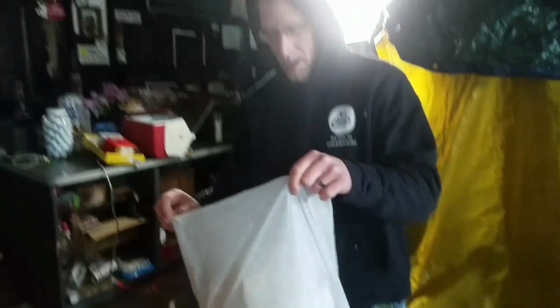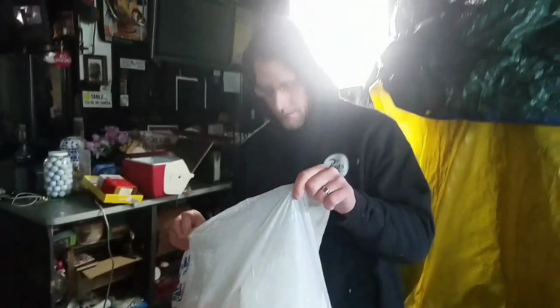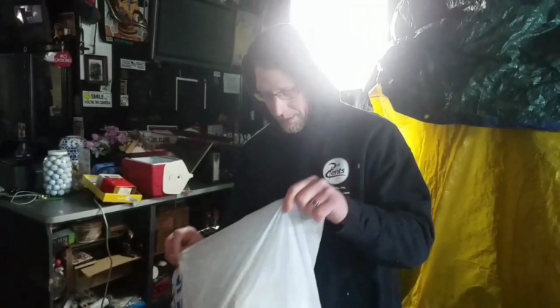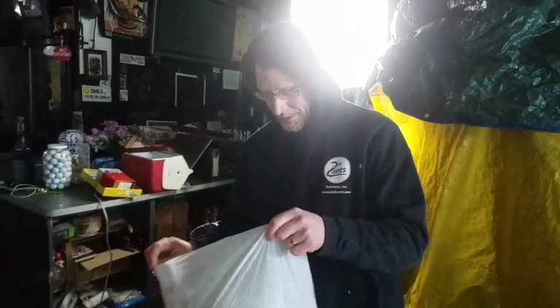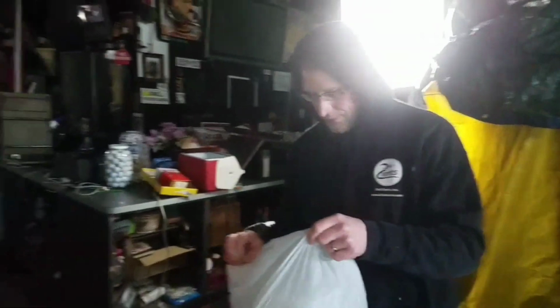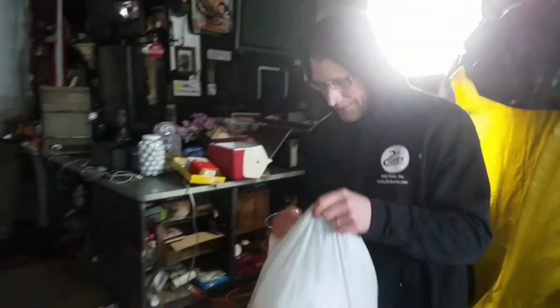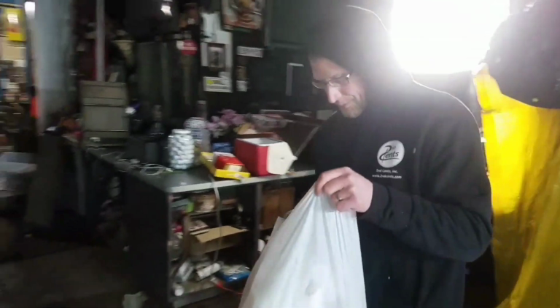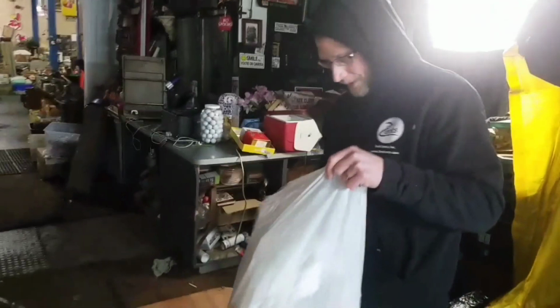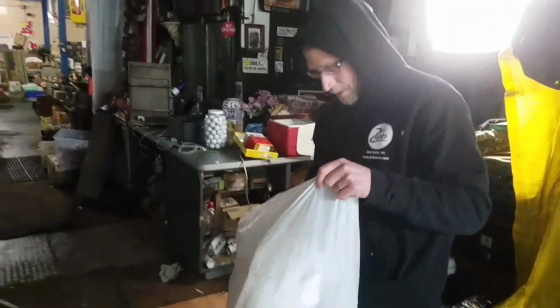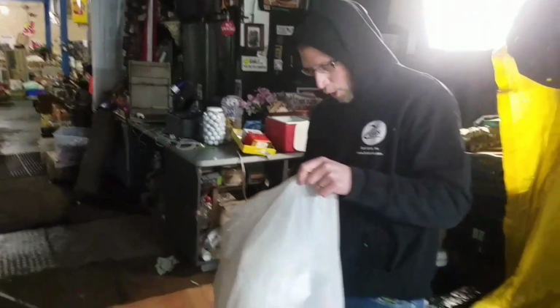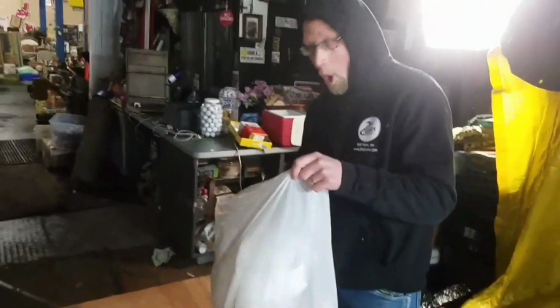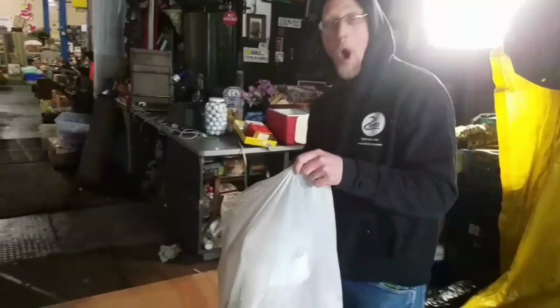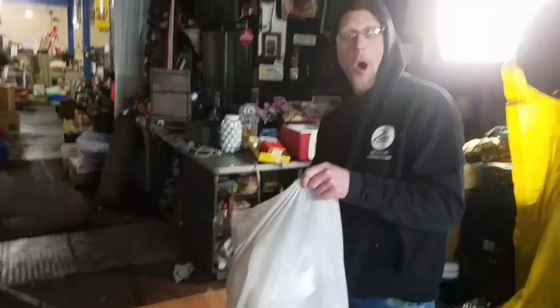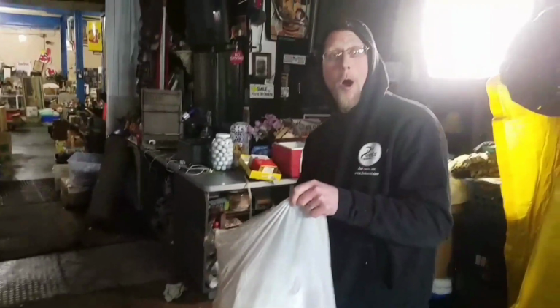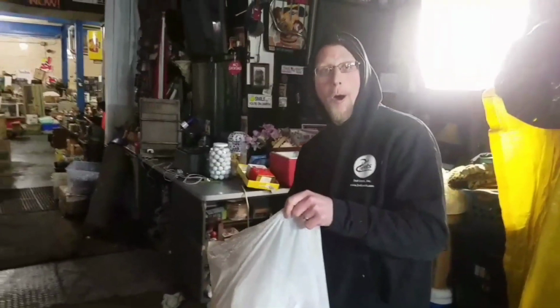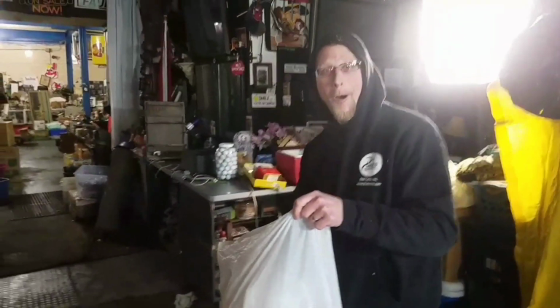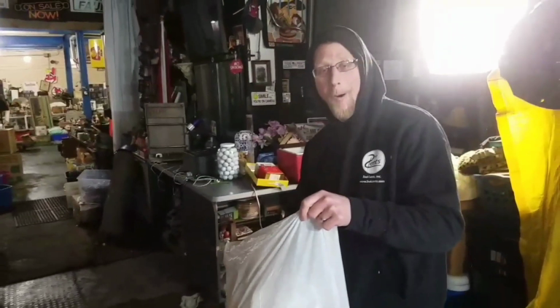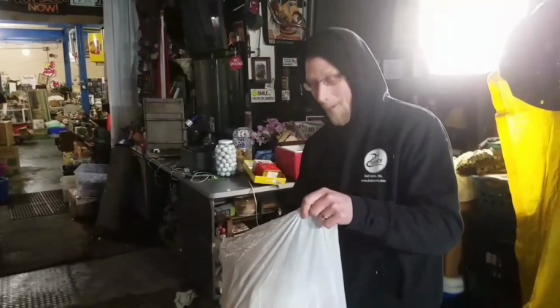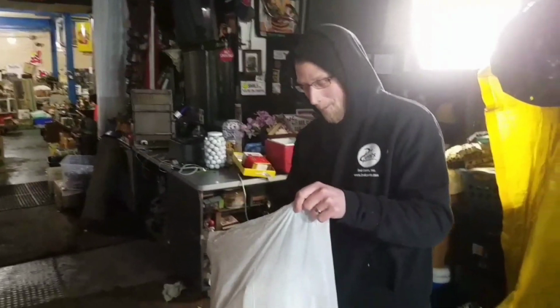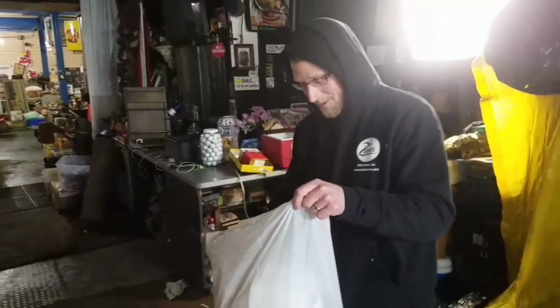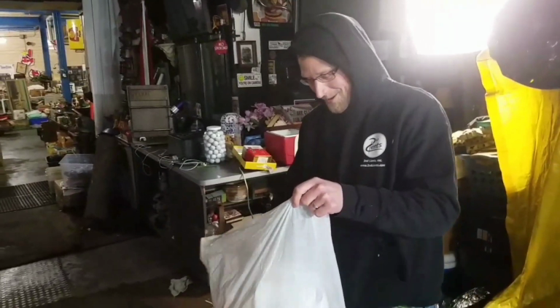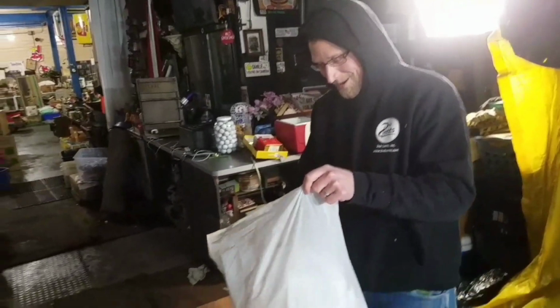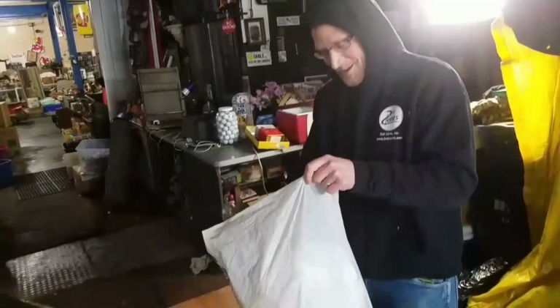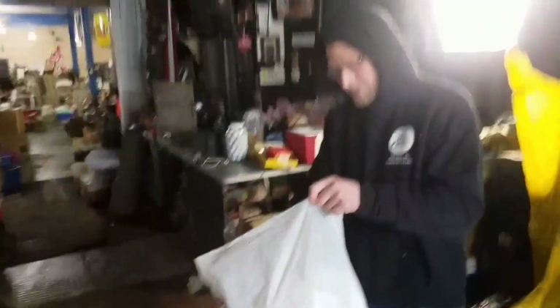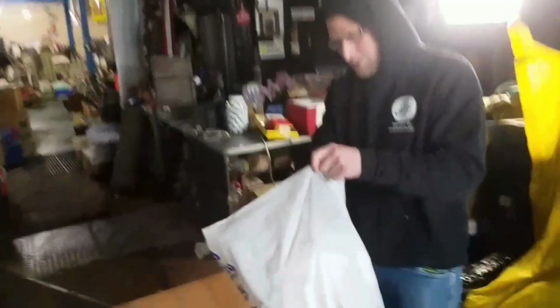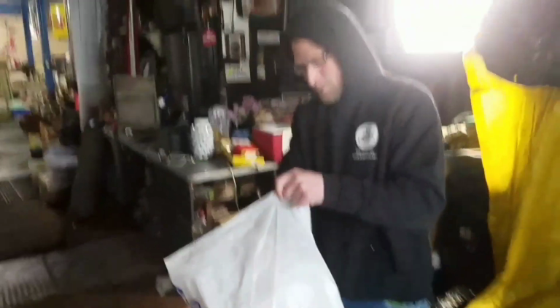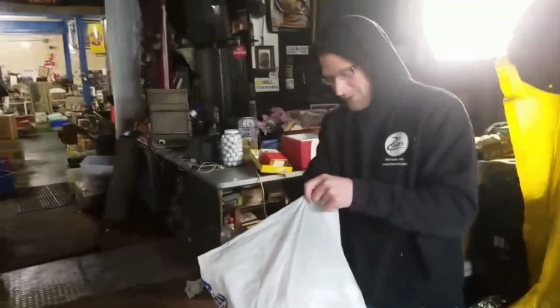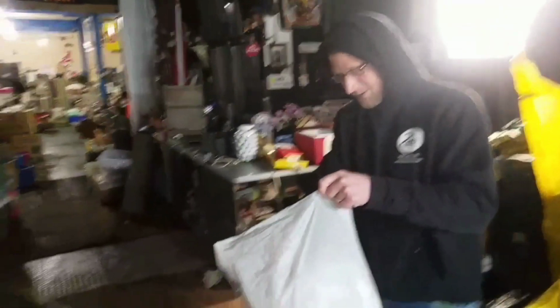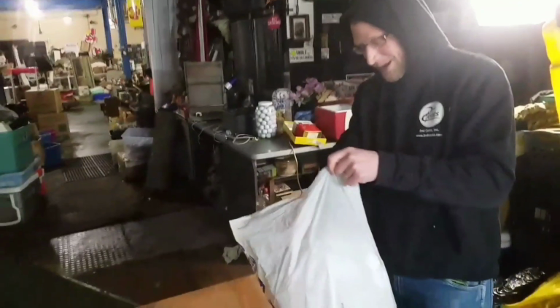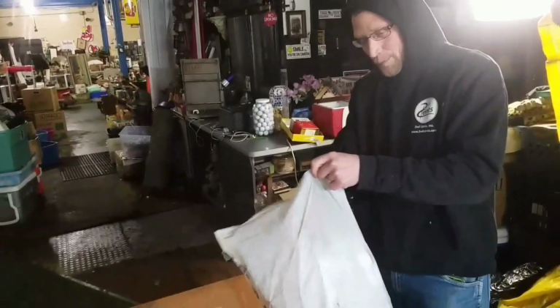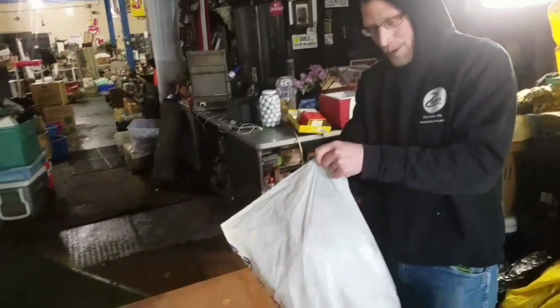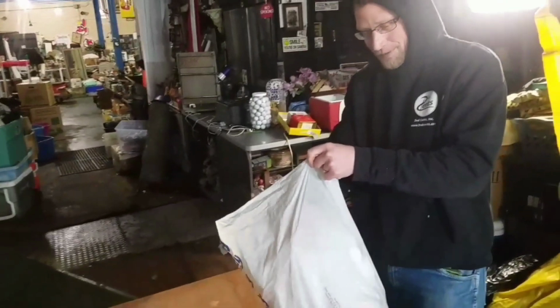Alright, let's see what's in this bag. Oh, what's in that one? Dude, I'm pumped.